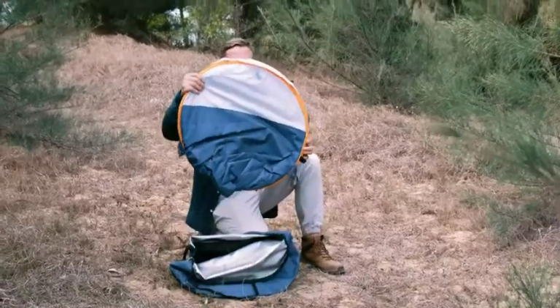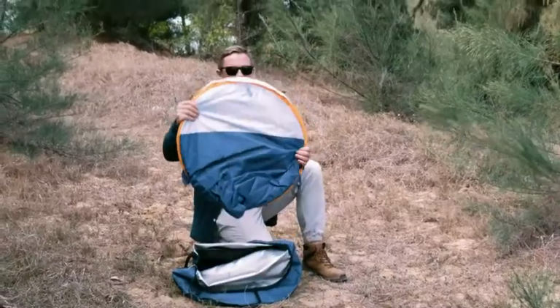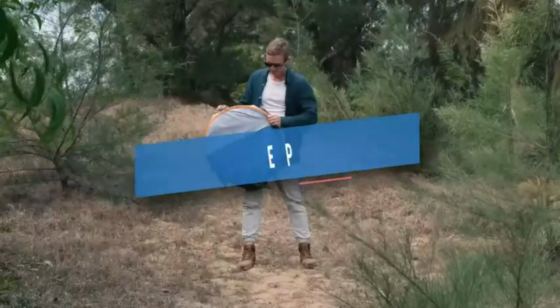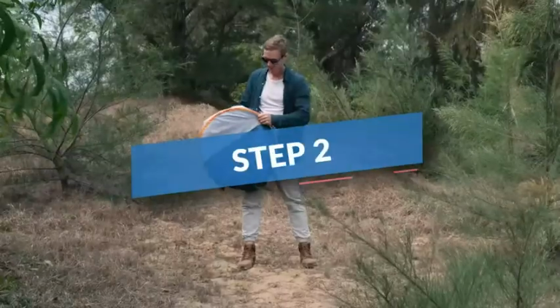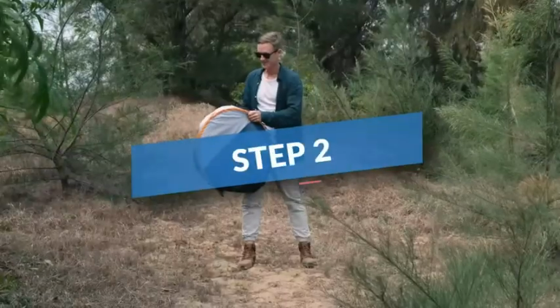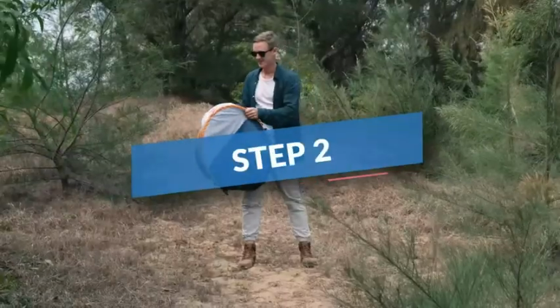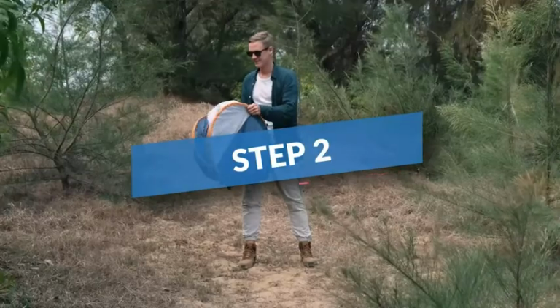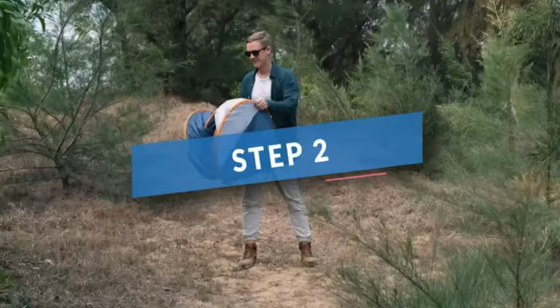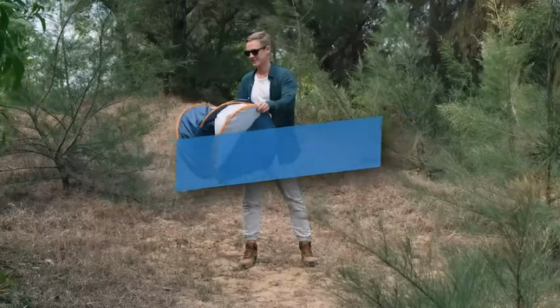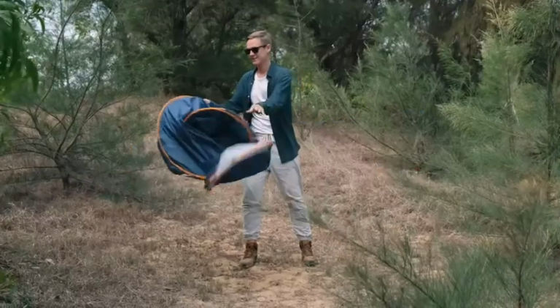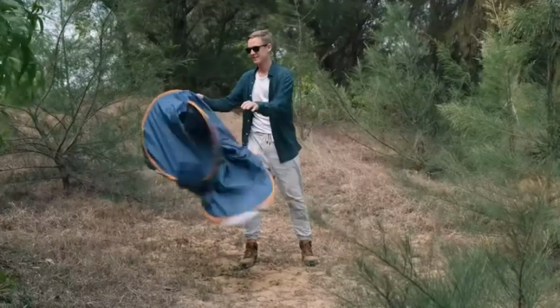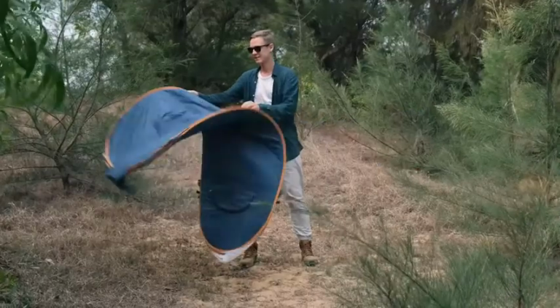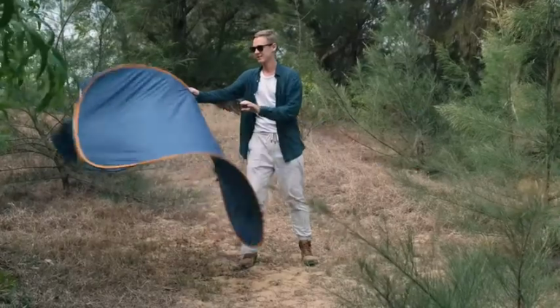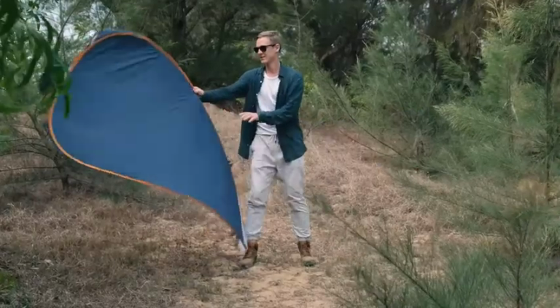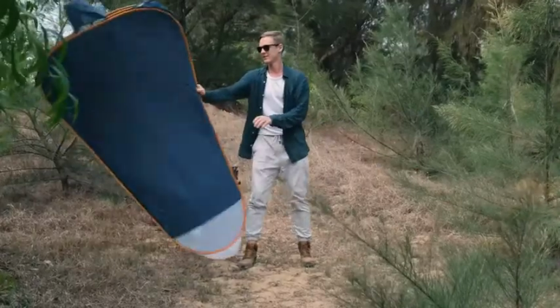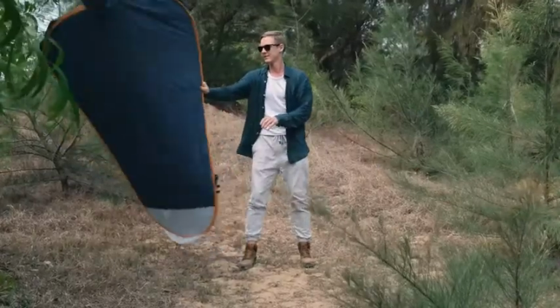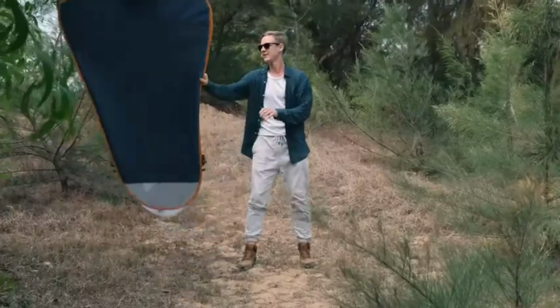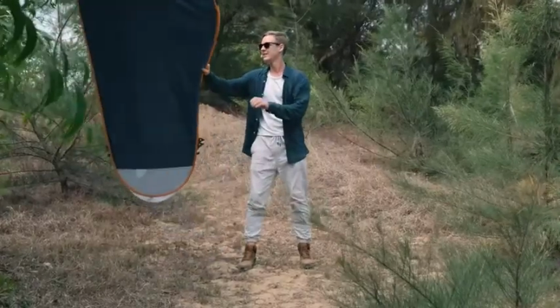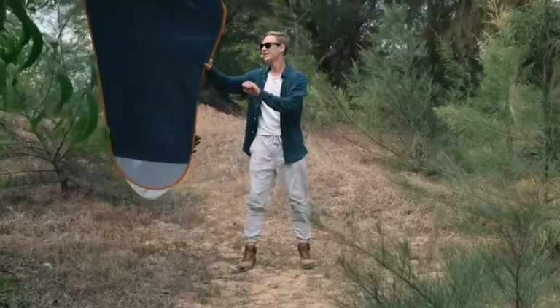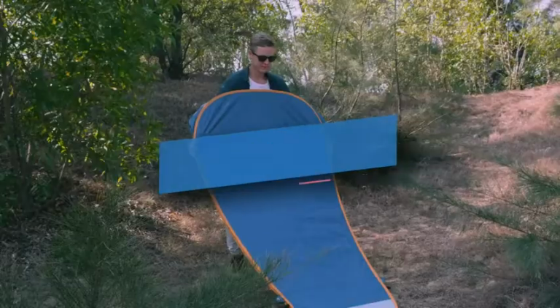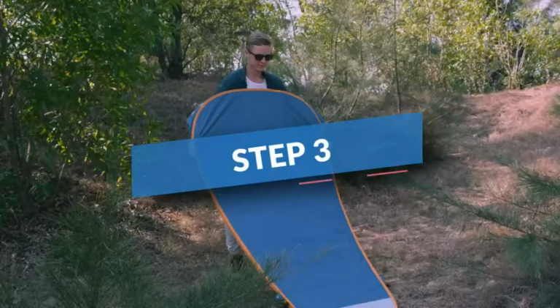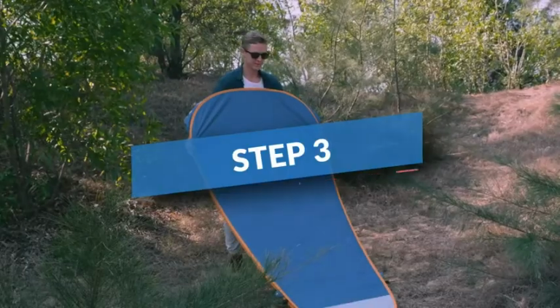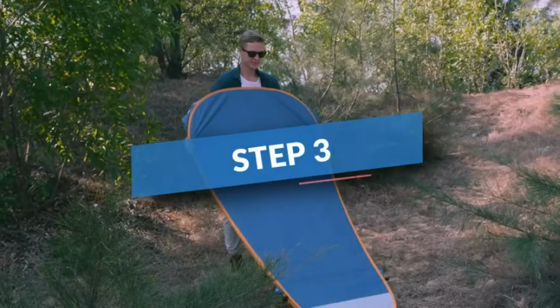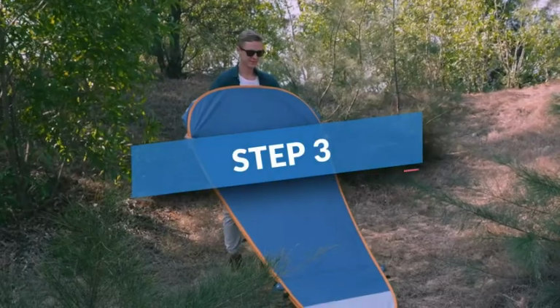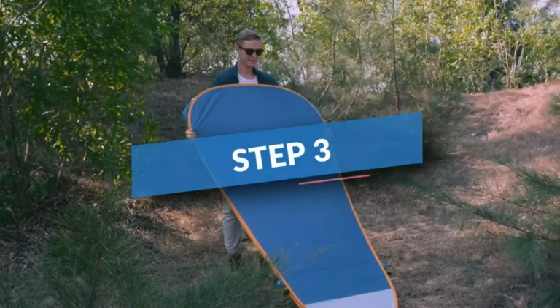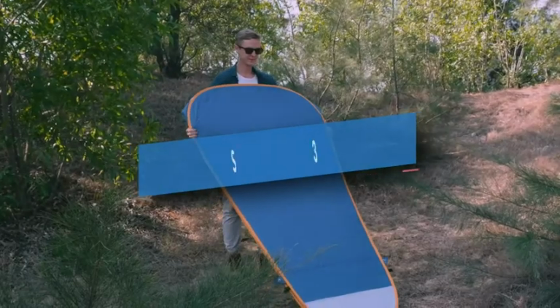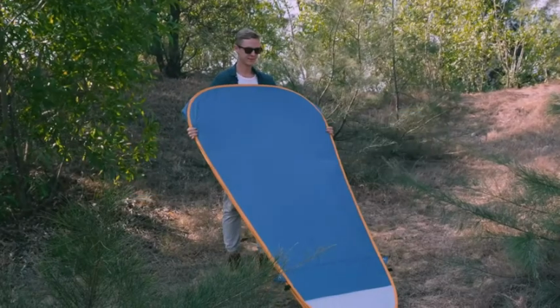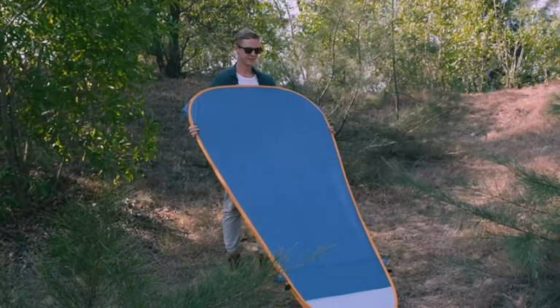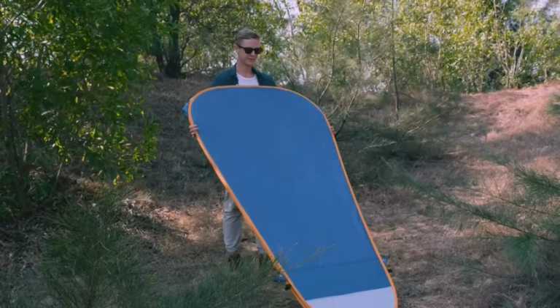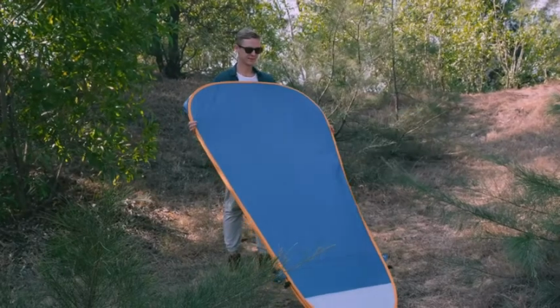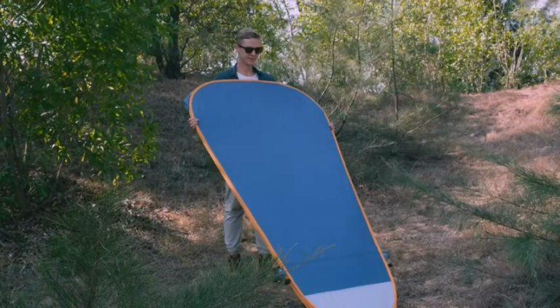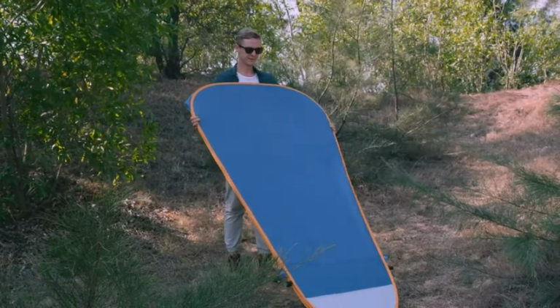Step 2: Let the tent unfold. Step 3: Lay the tent on the ground.